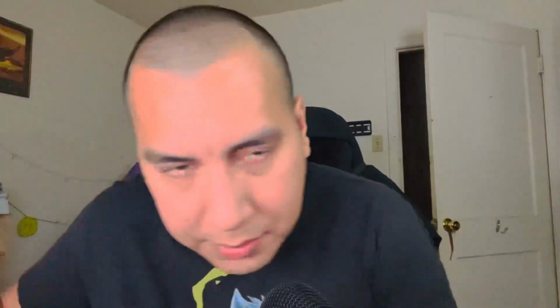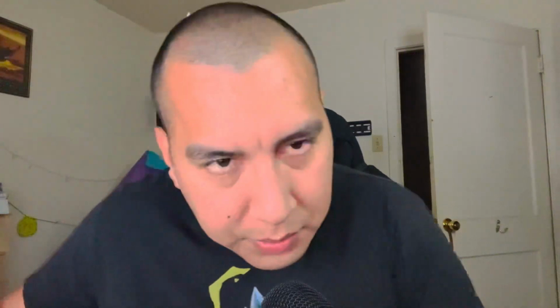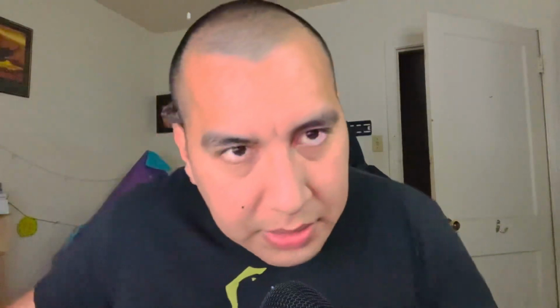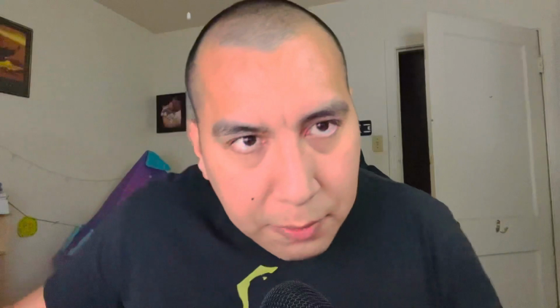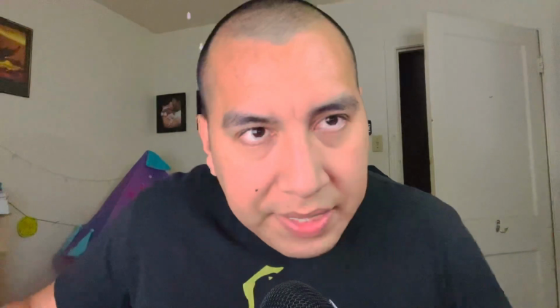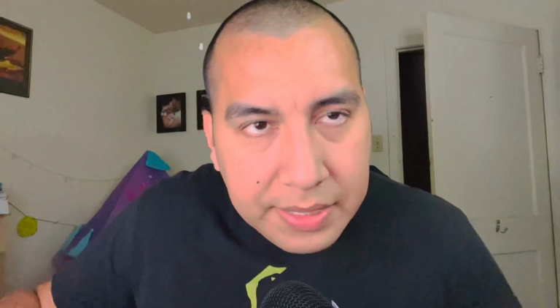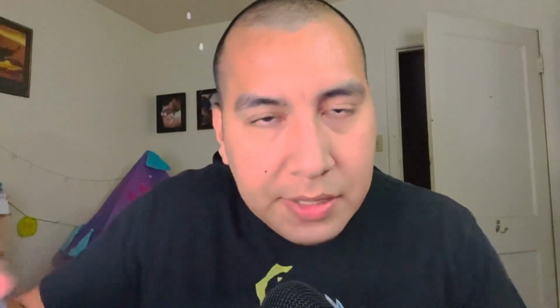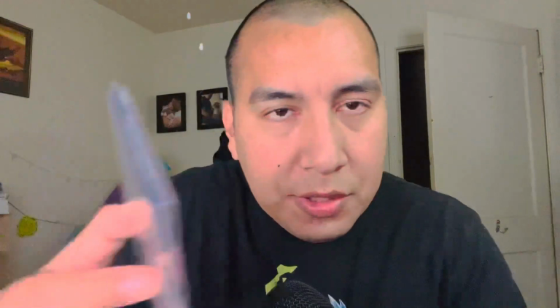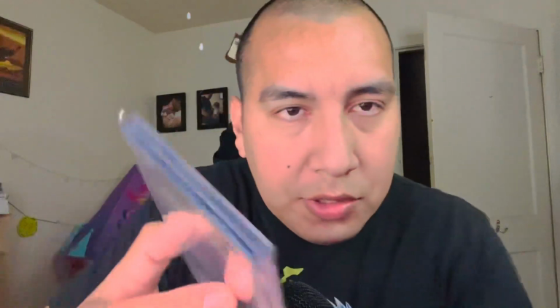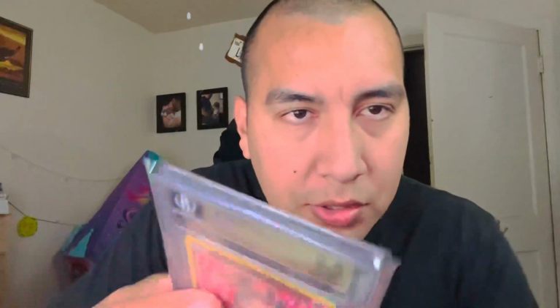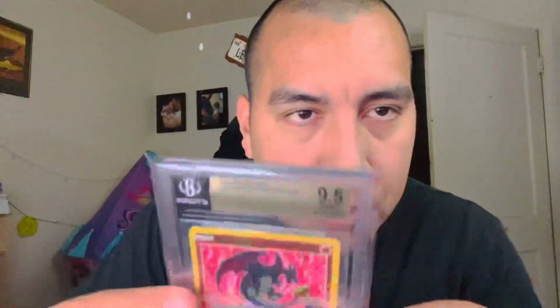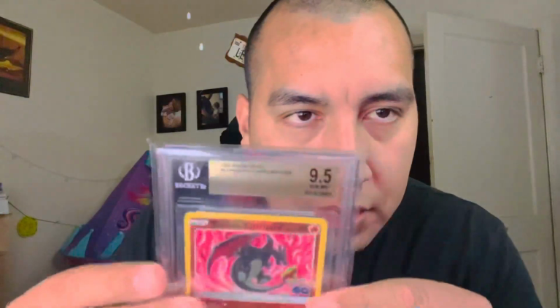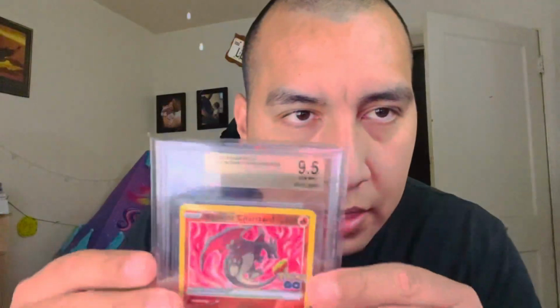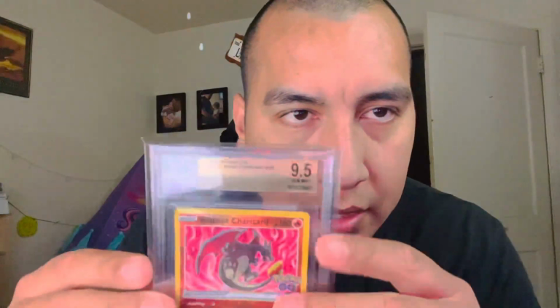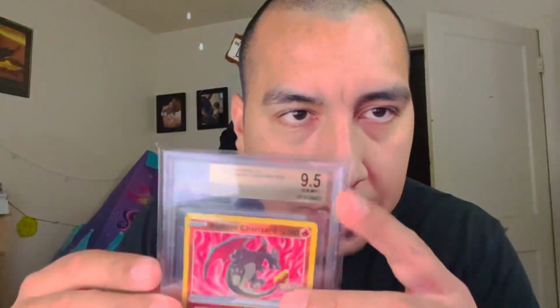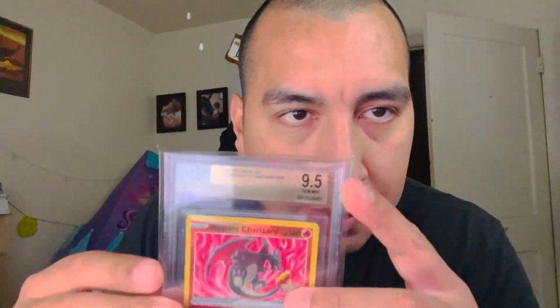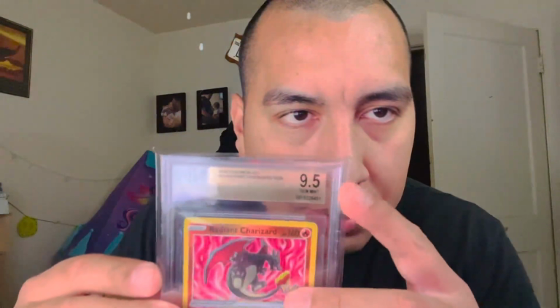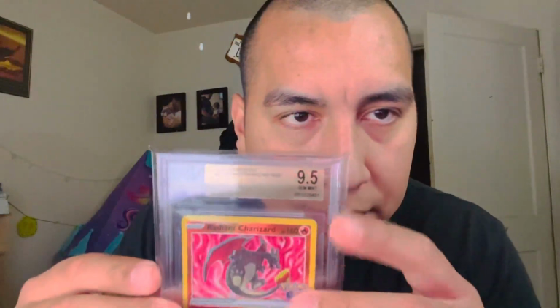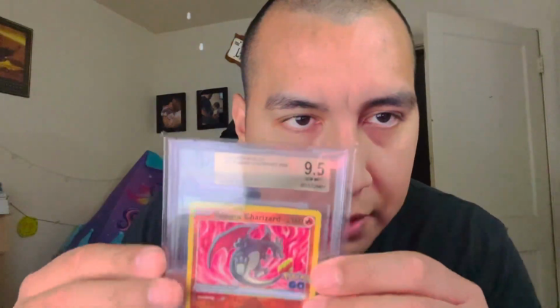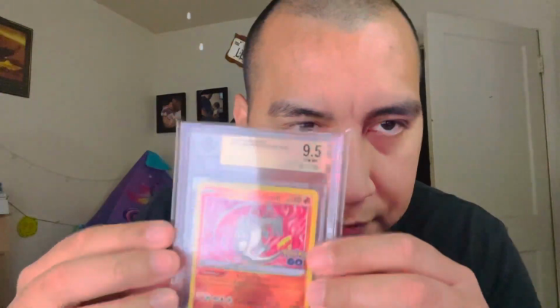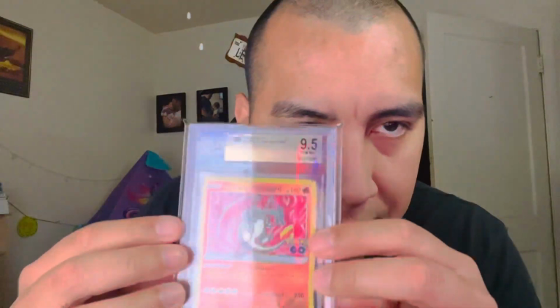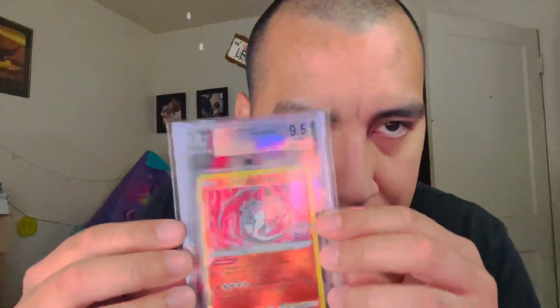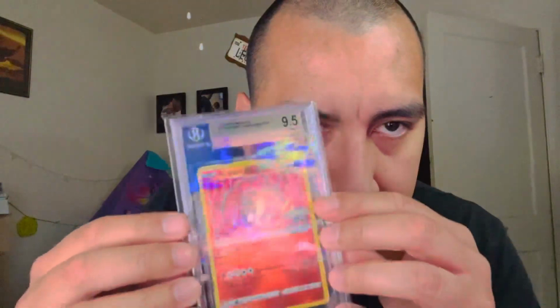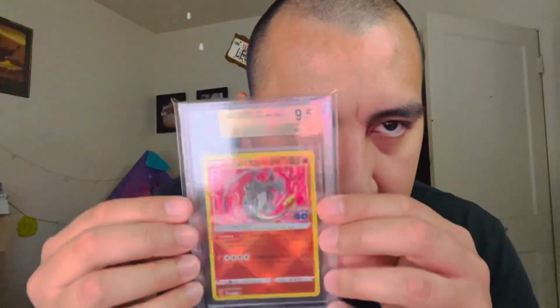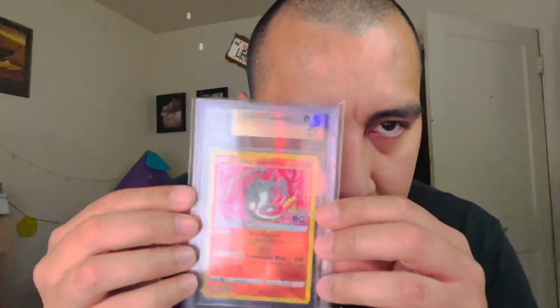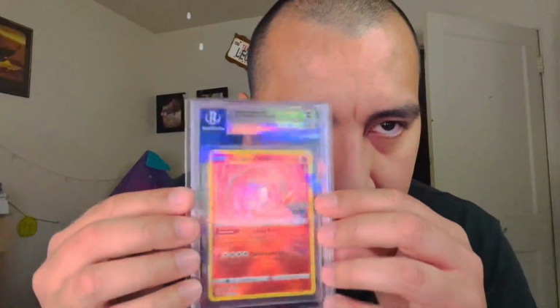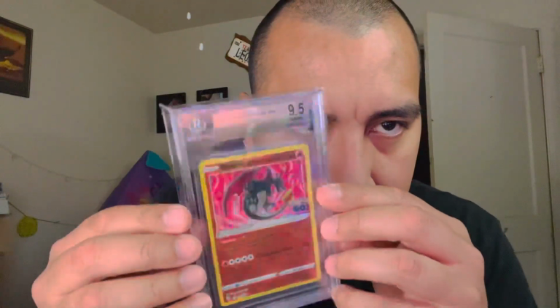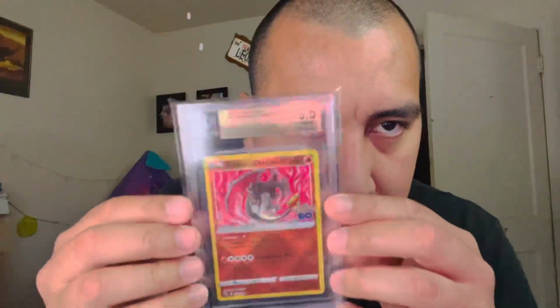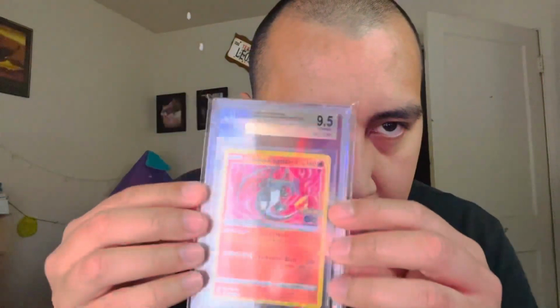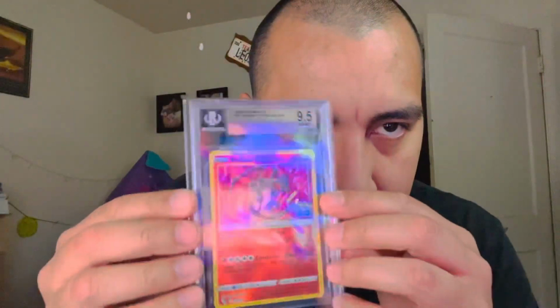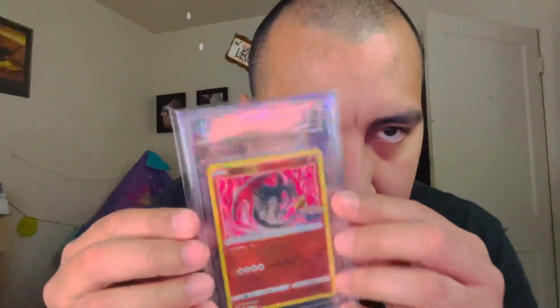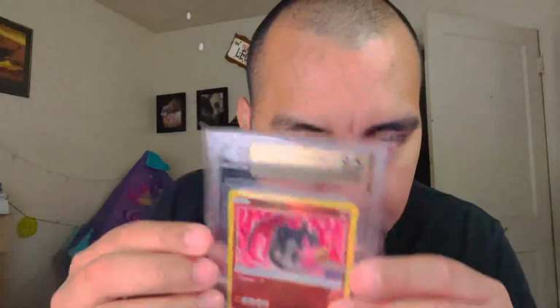Next one is a radiant Charizard — they got a 9.5 gem mint radiant Charizard.